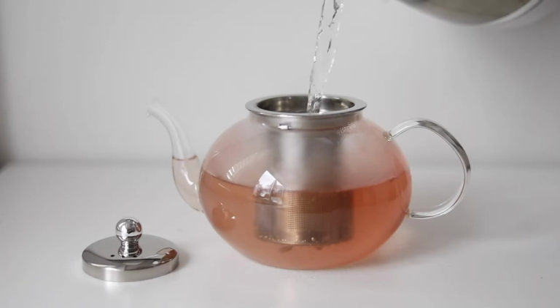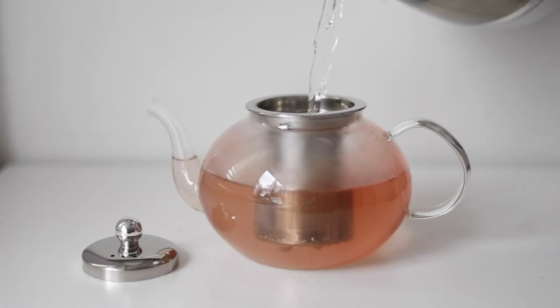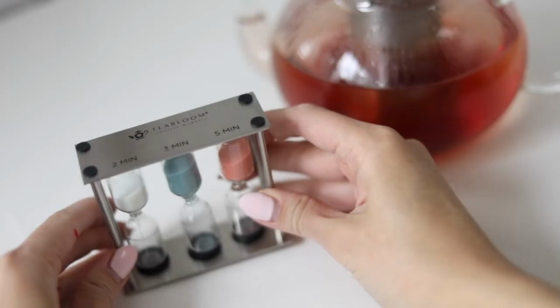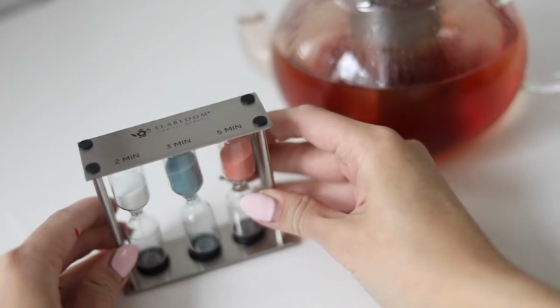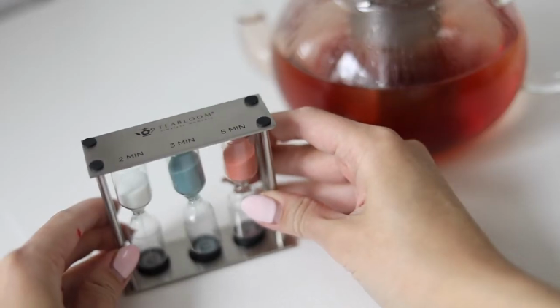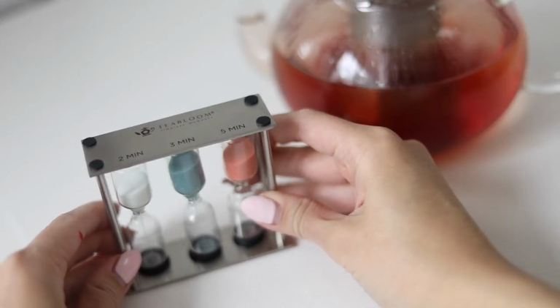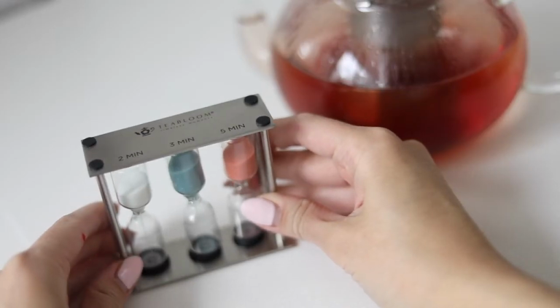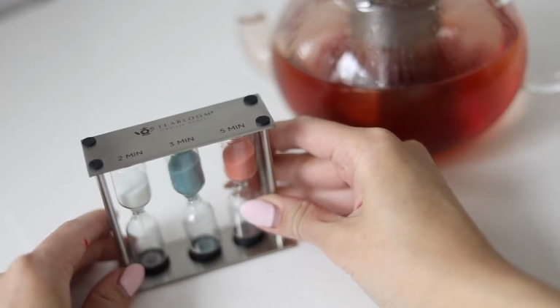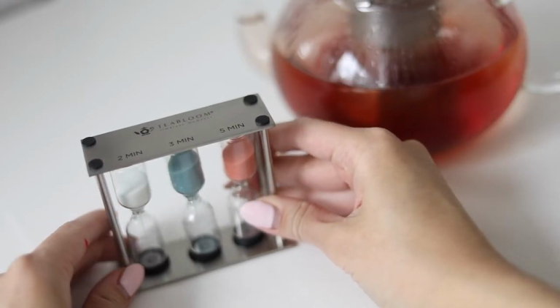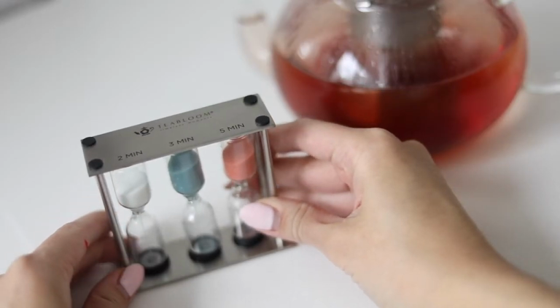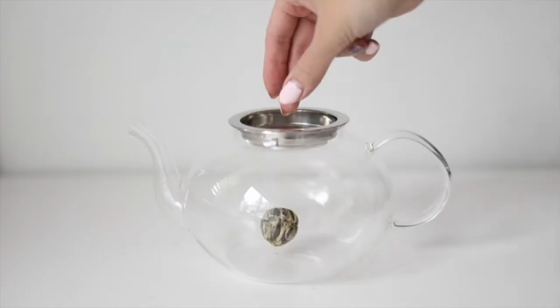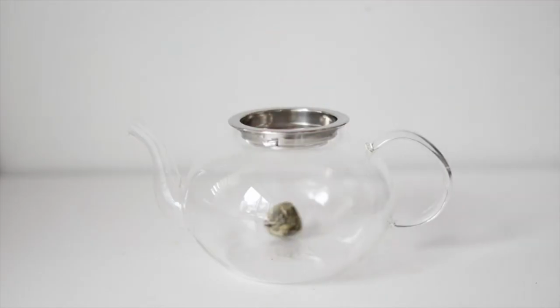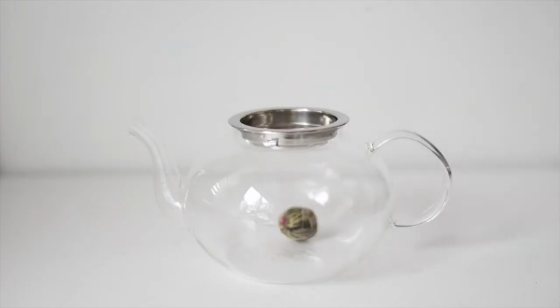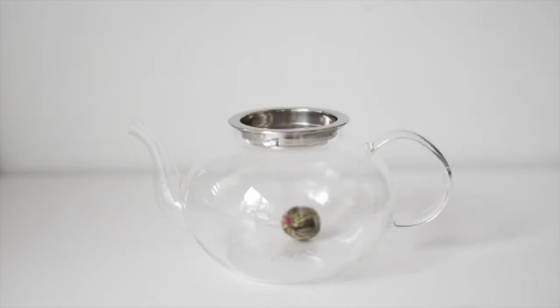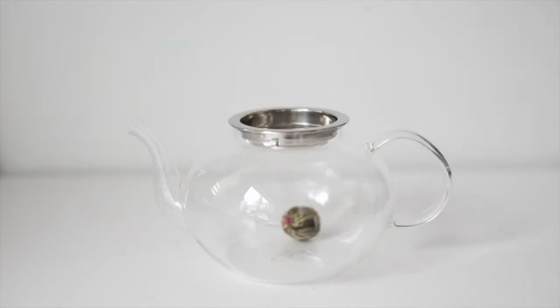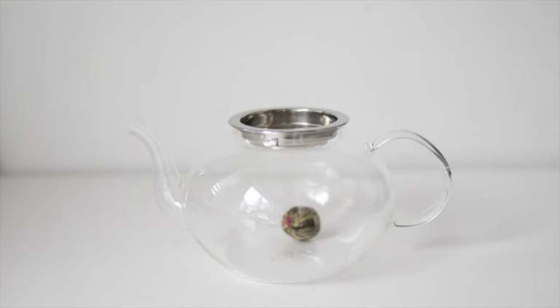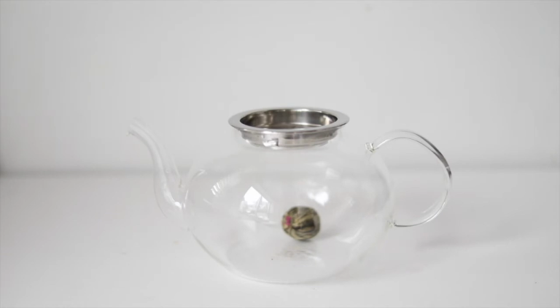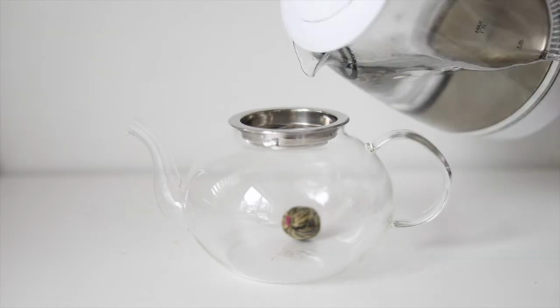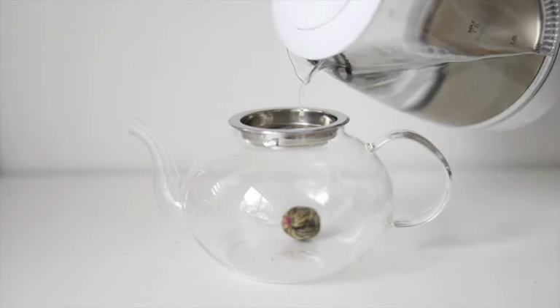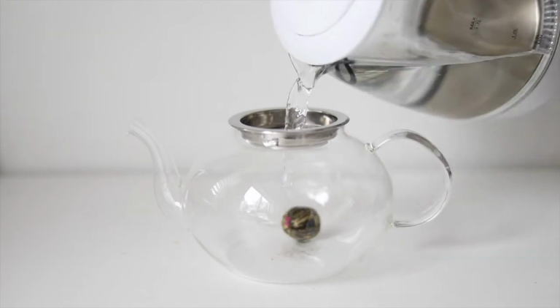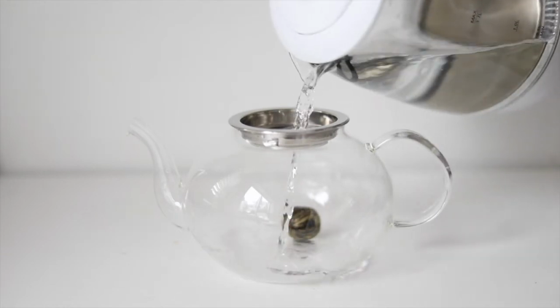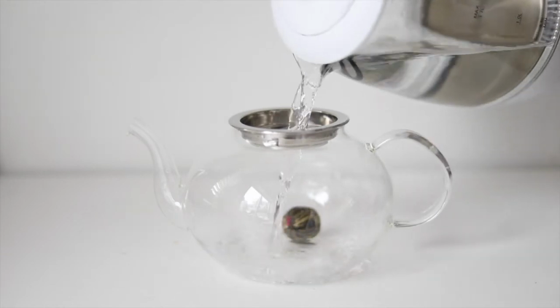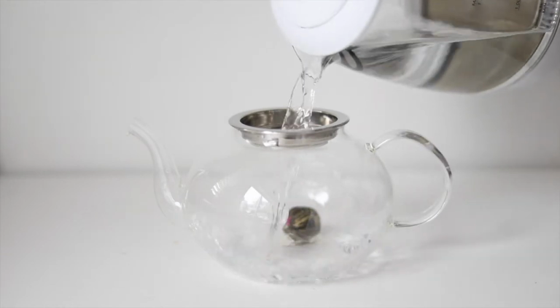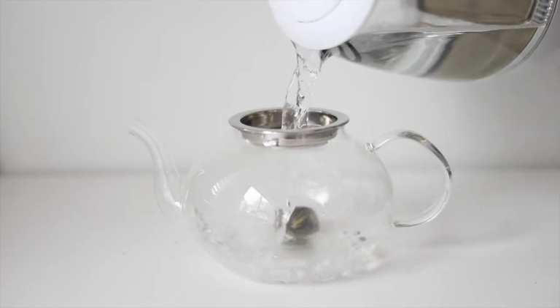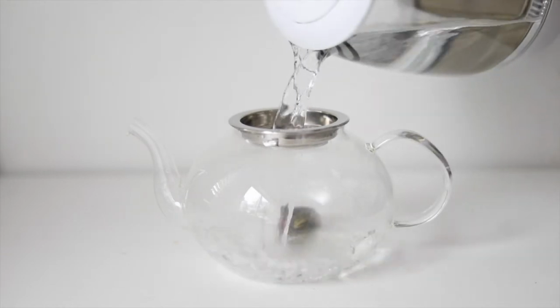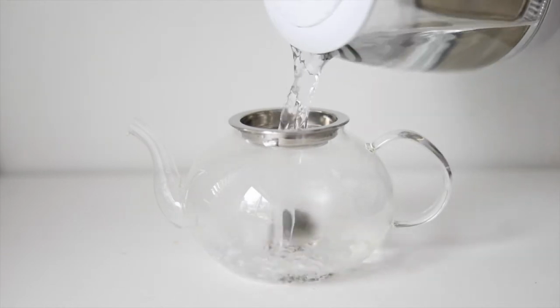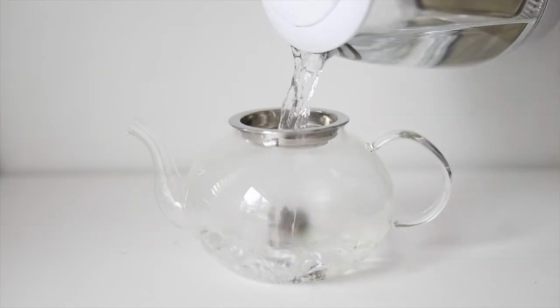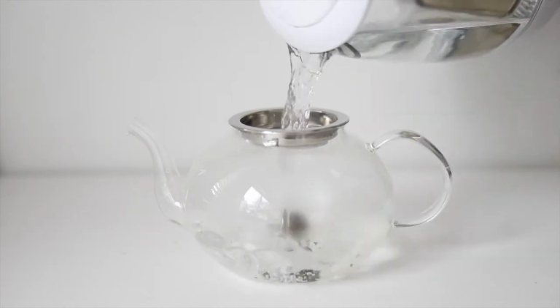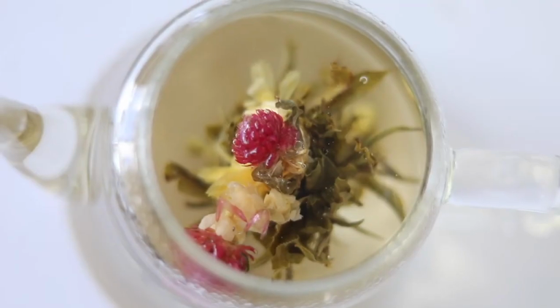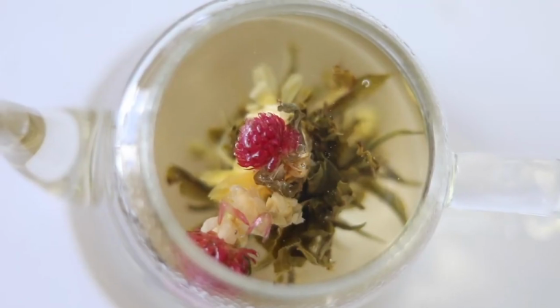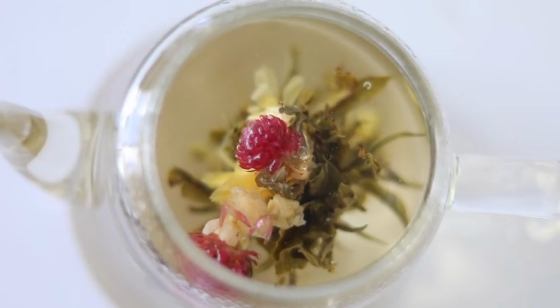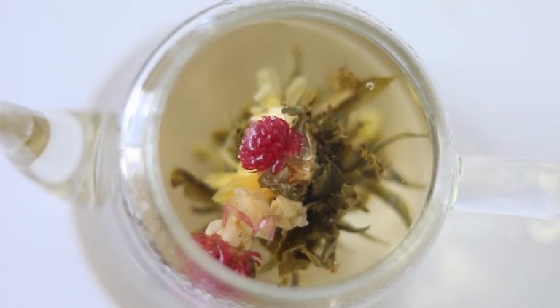Second, place a blooming tea inside, pour in hot water that is at least three to four inches deep, and watch it bloom into a gorgeous flower.